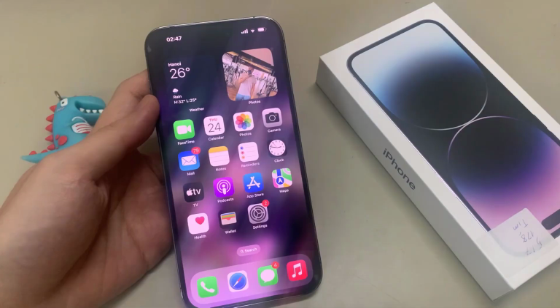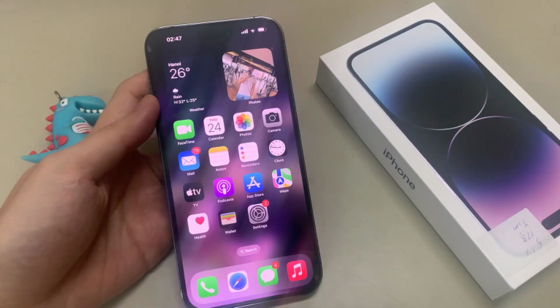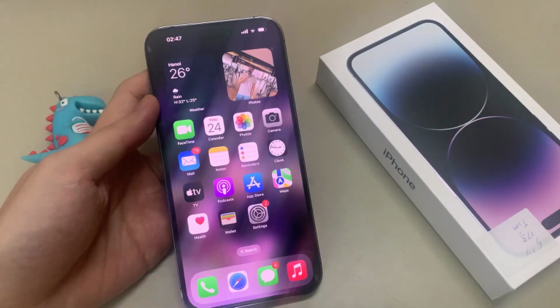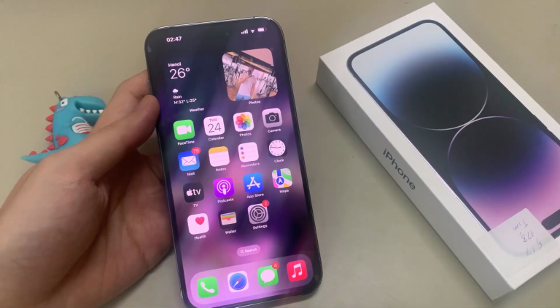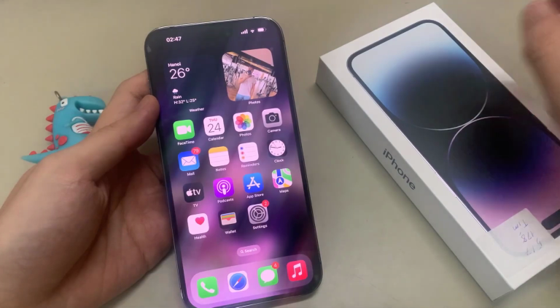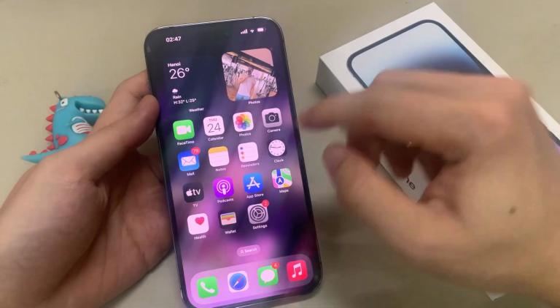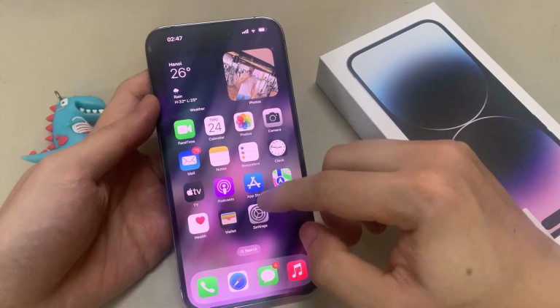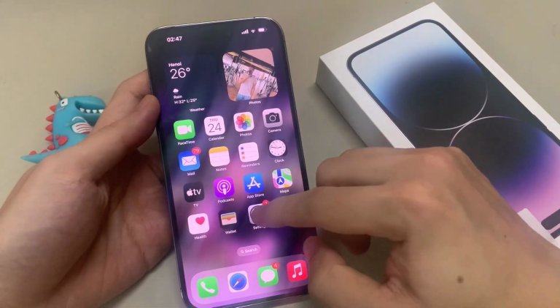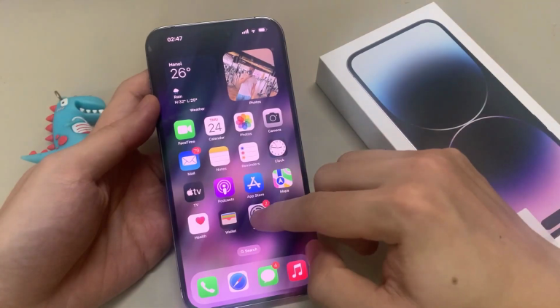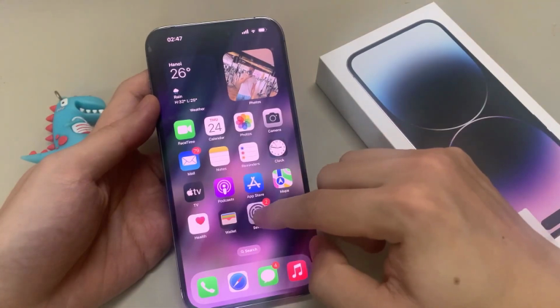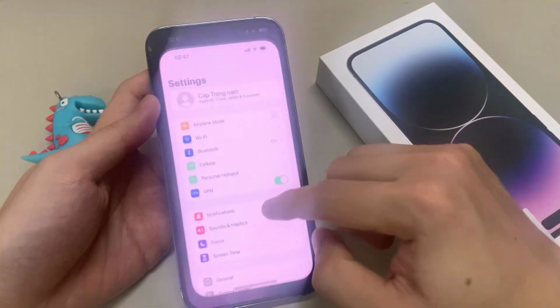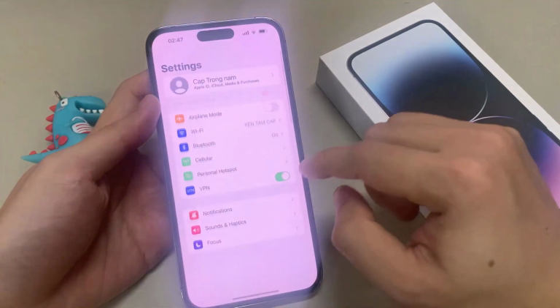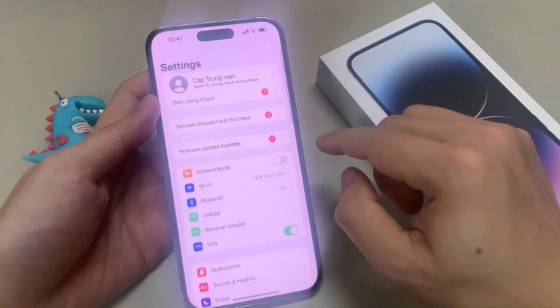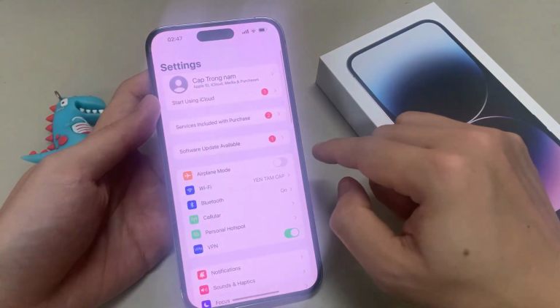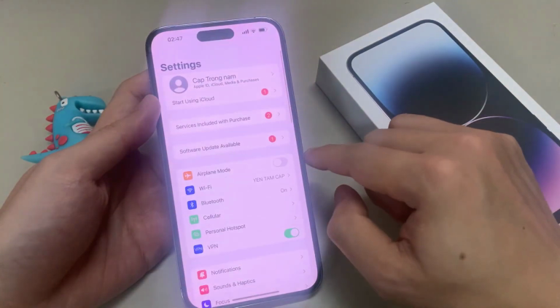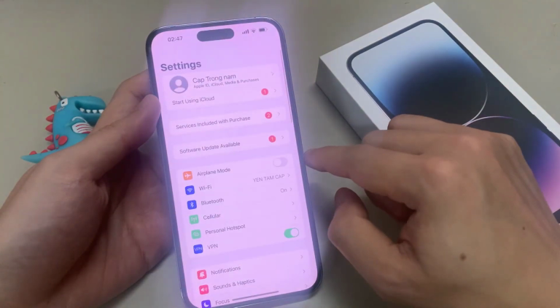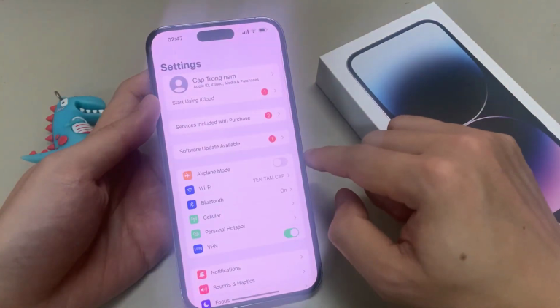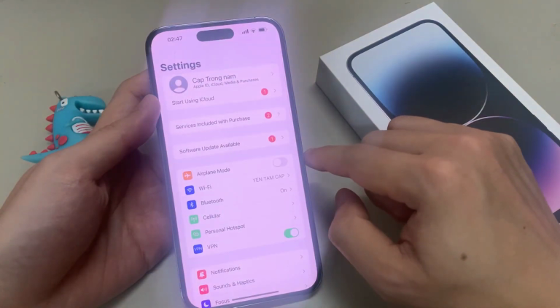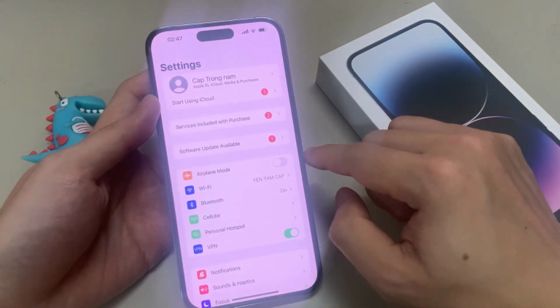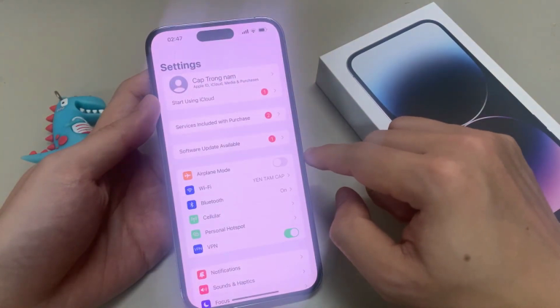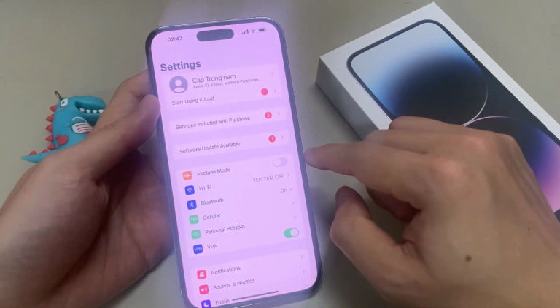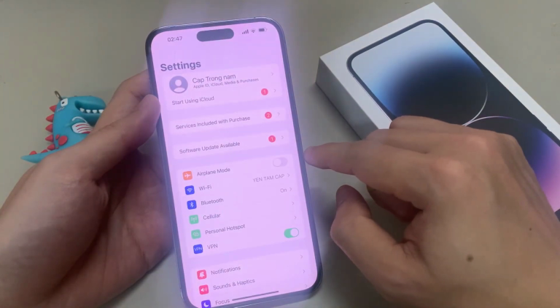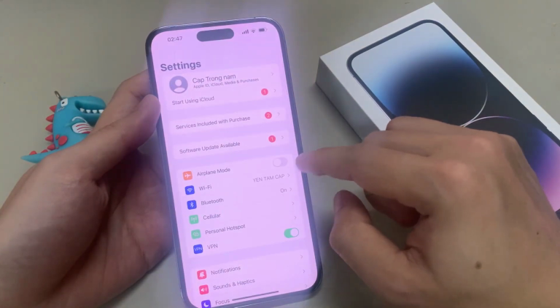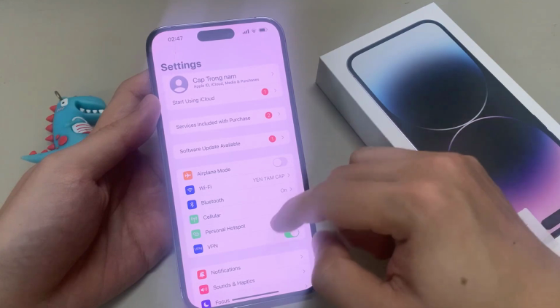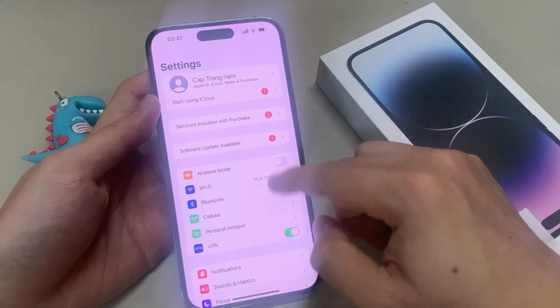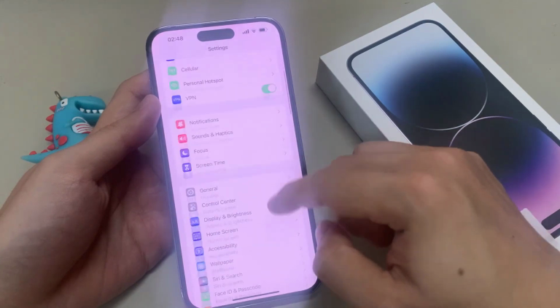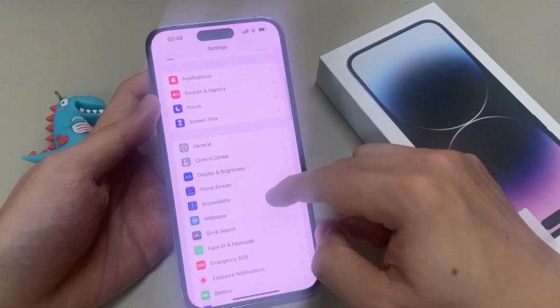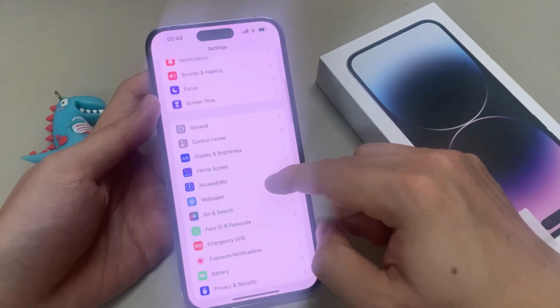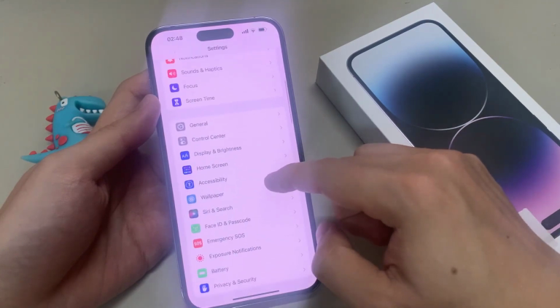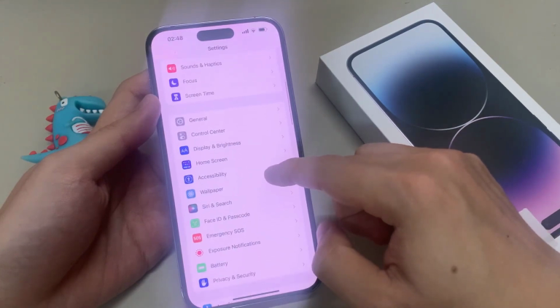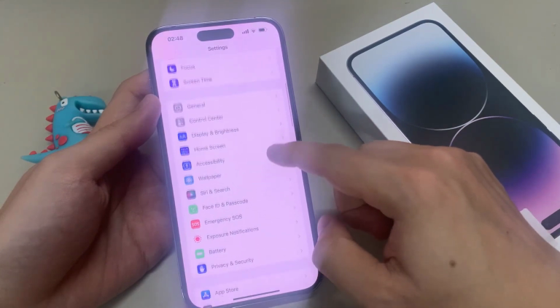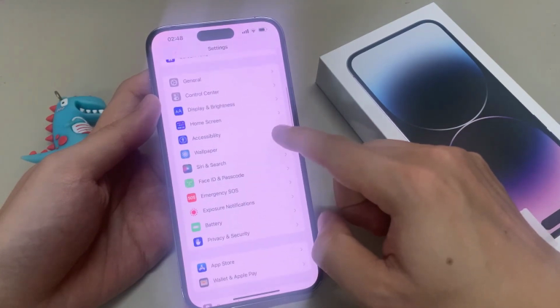On the home screen, tap on Settings. In Settings, go down and tap on Emergency SOS.